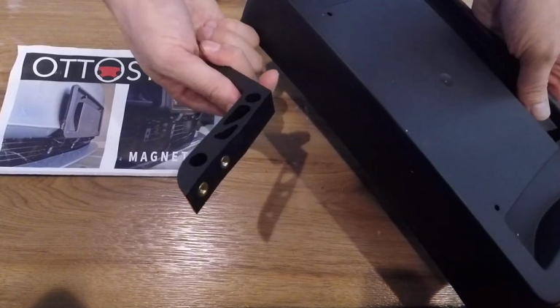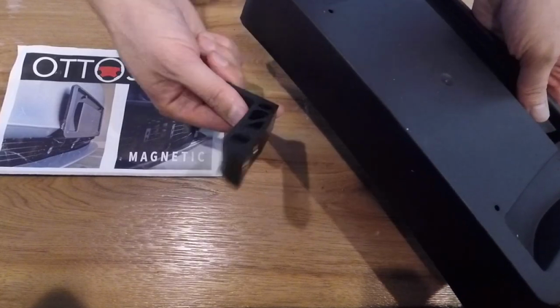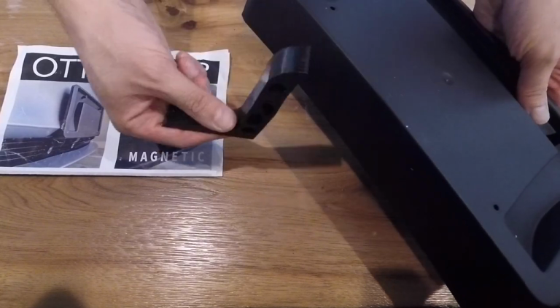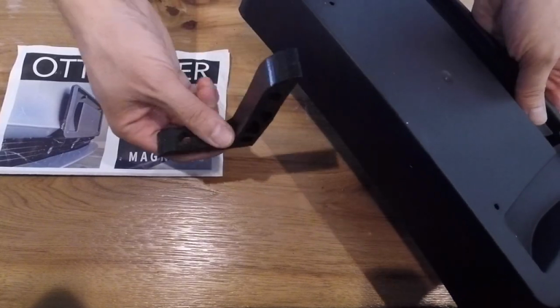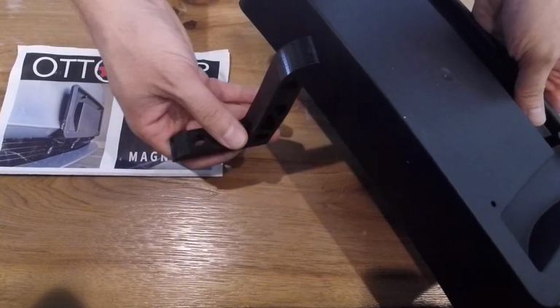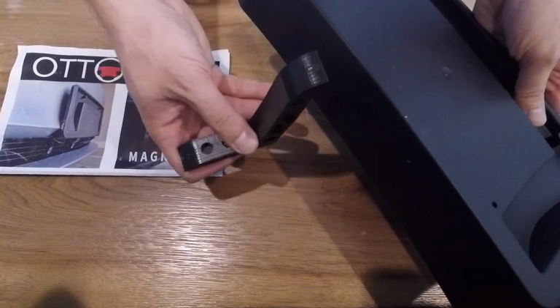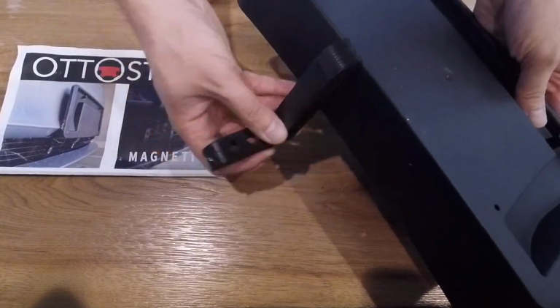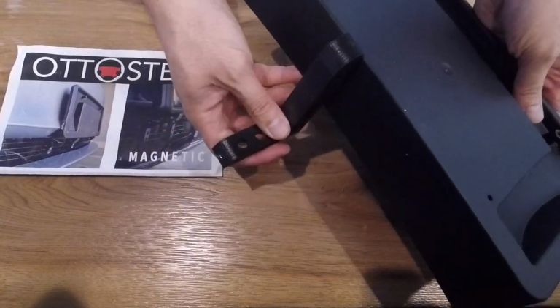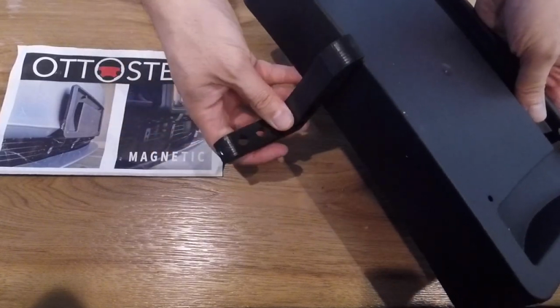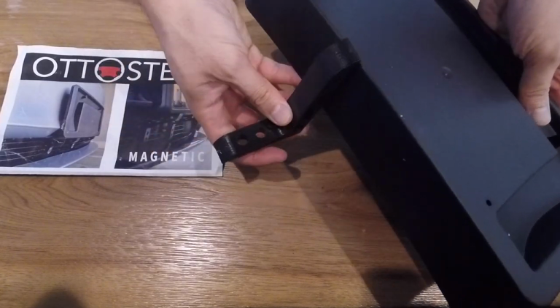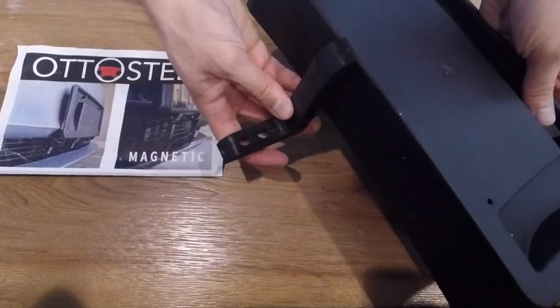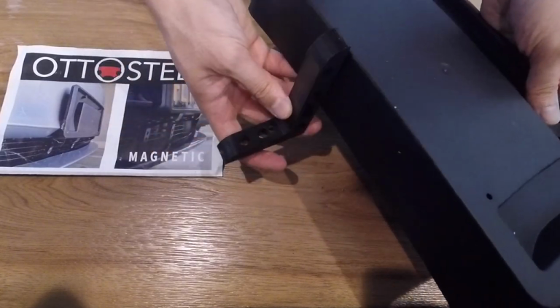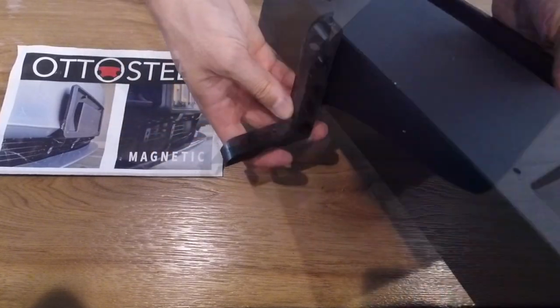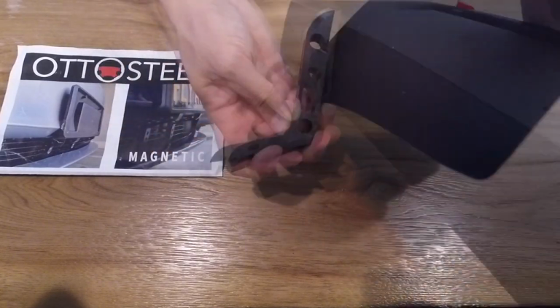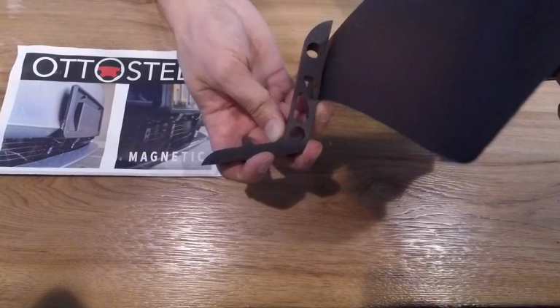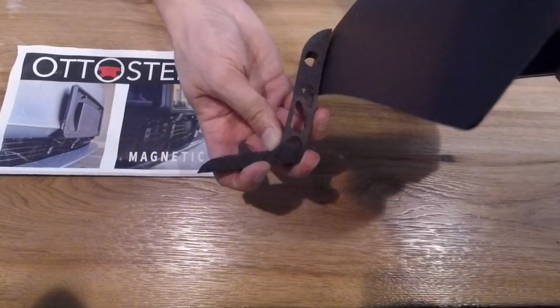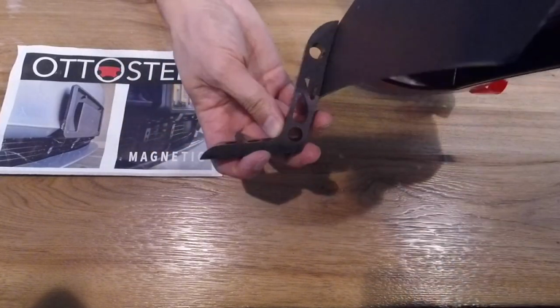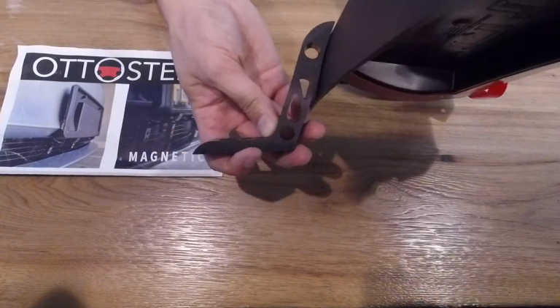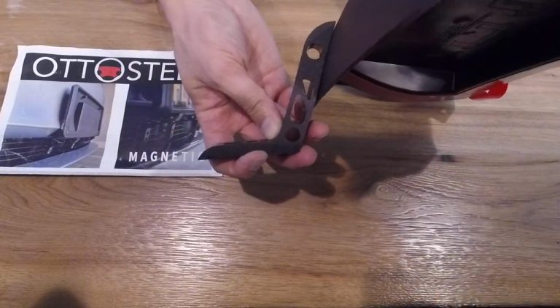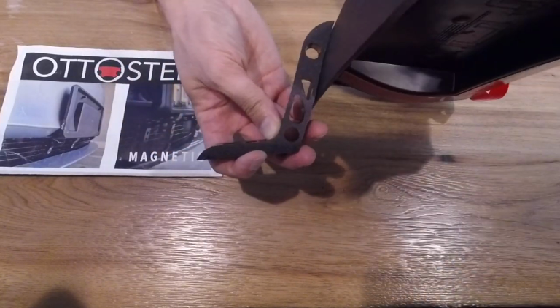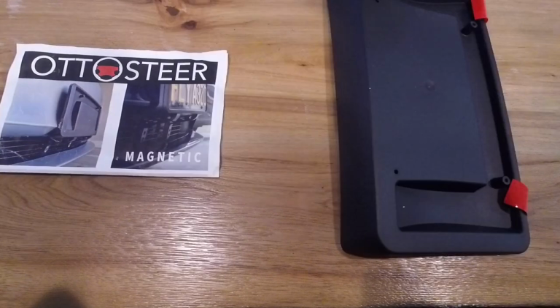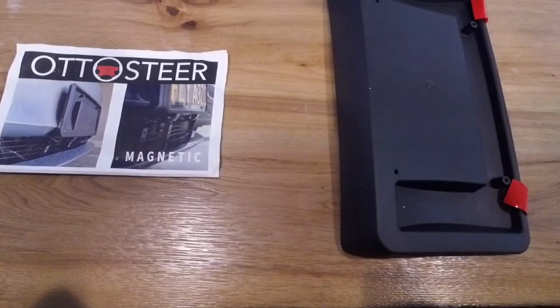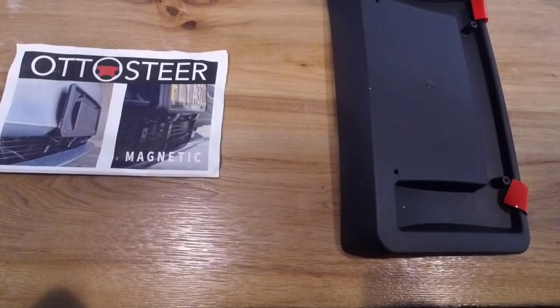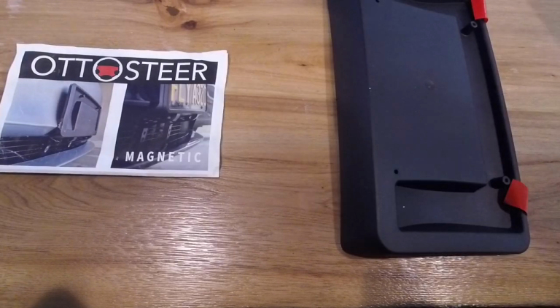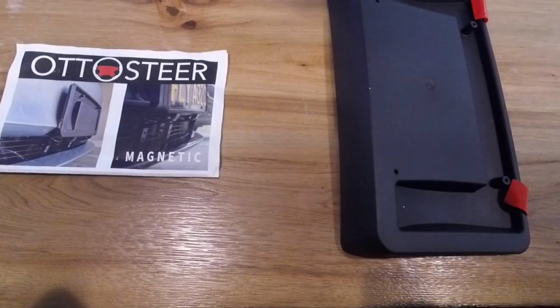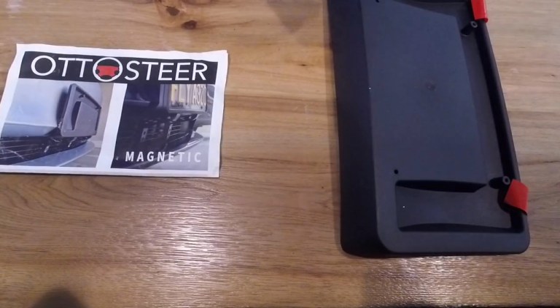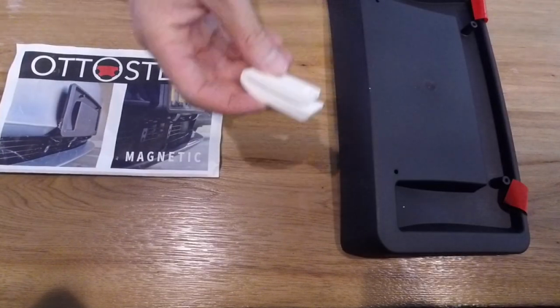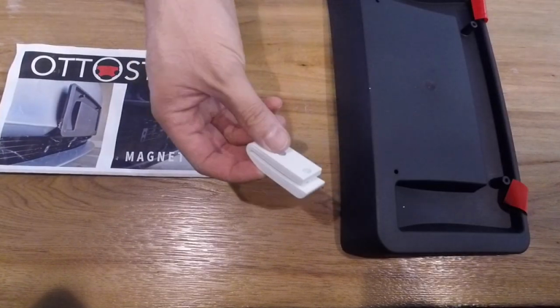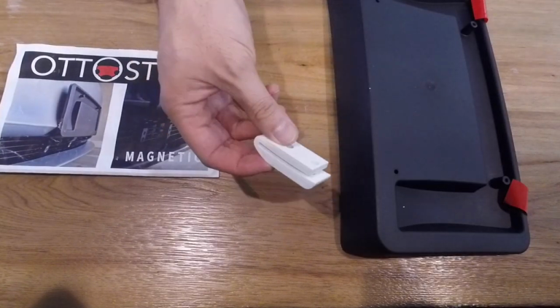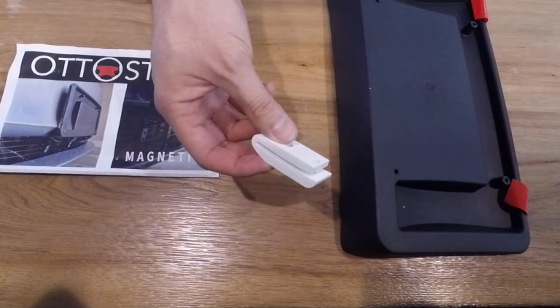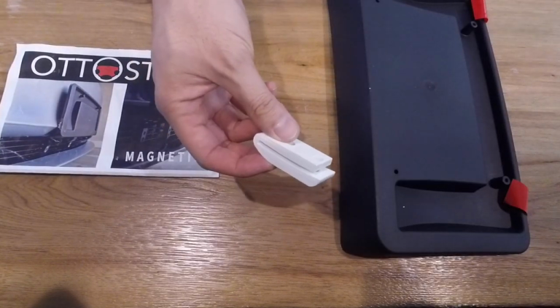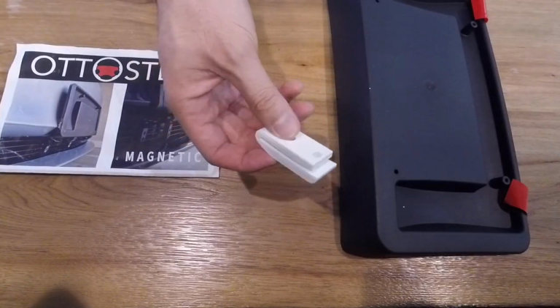You have a Tesla front license plate mount. This does come with your Tesla Model 3 standard, so if you don't have one, make sure you check with Tesla.